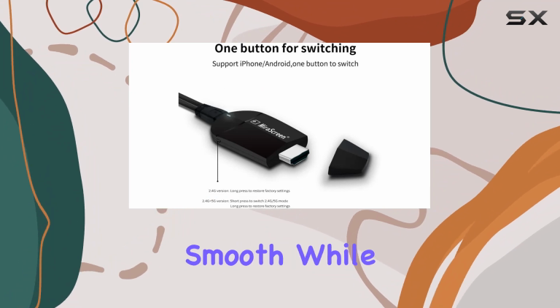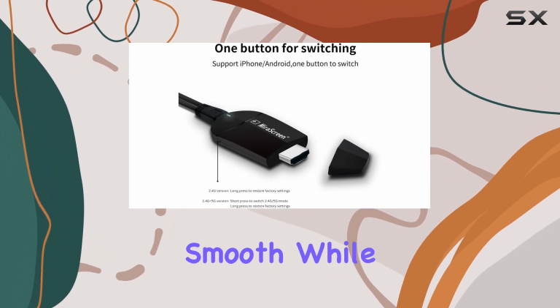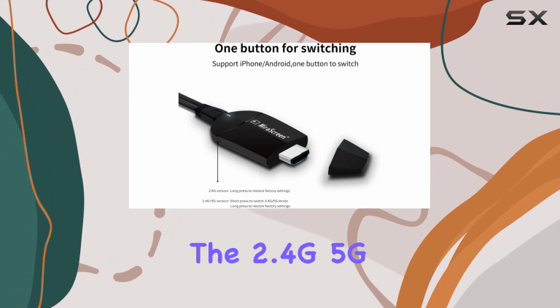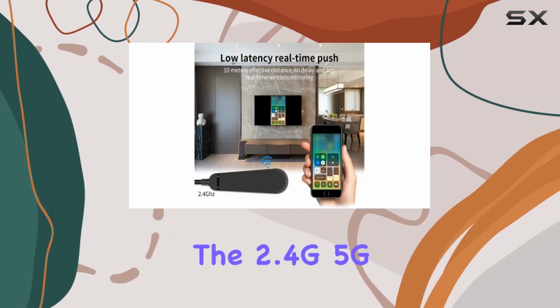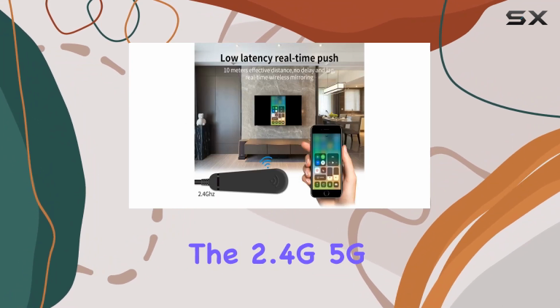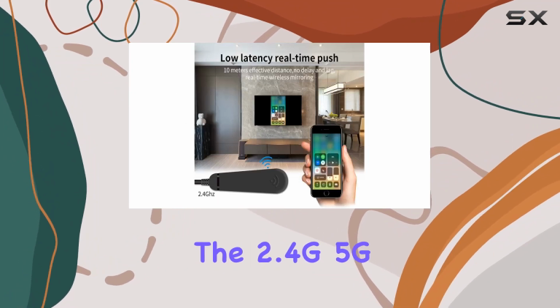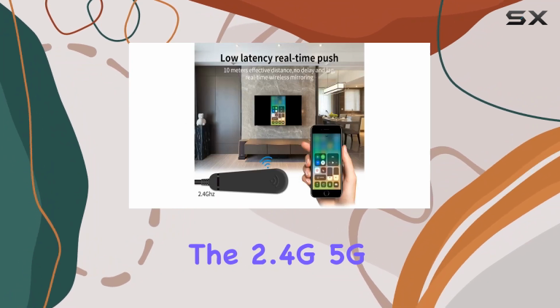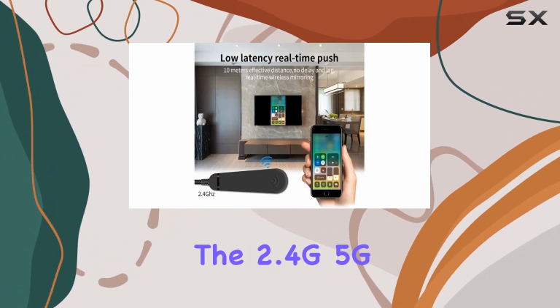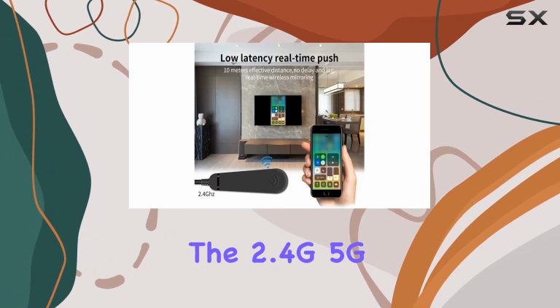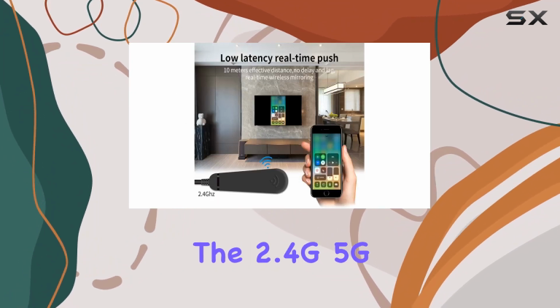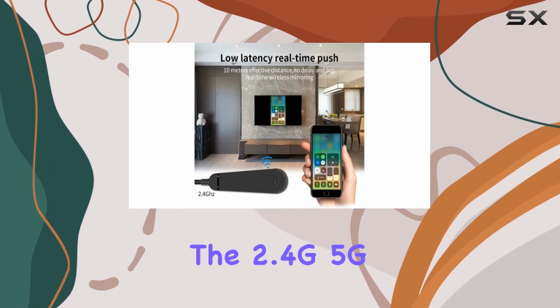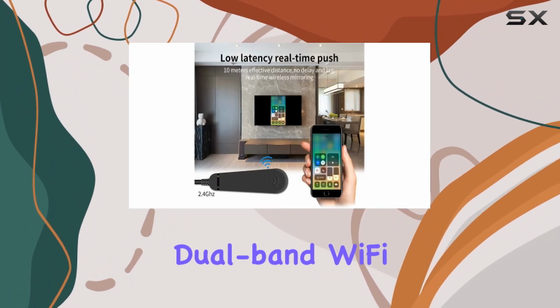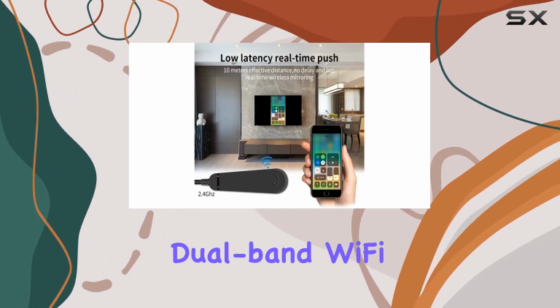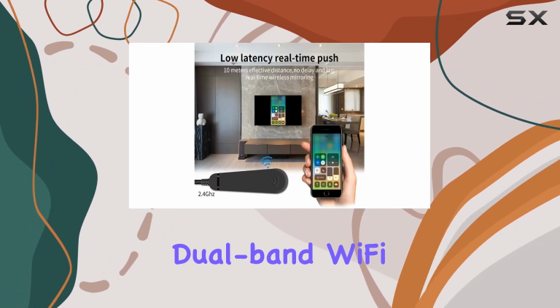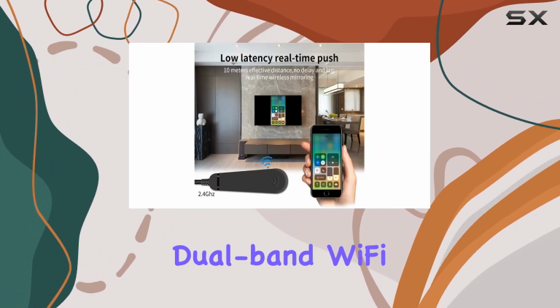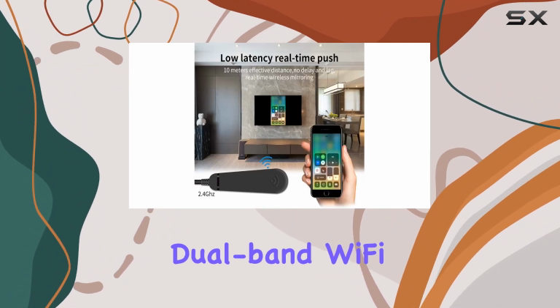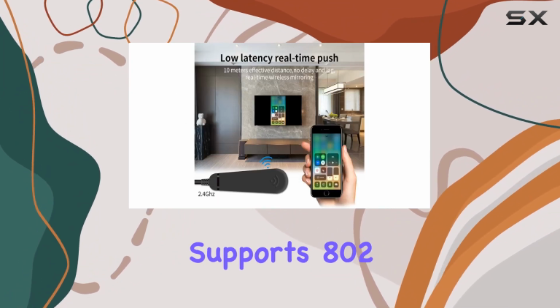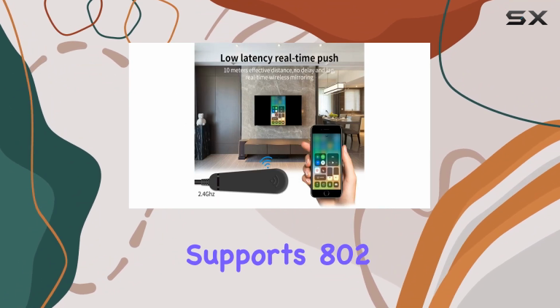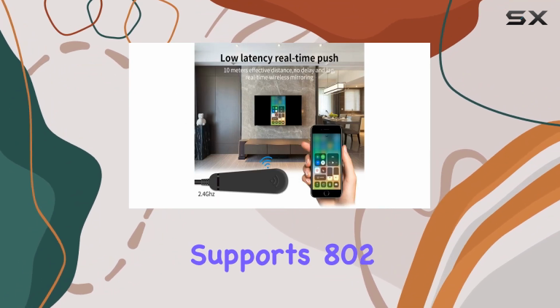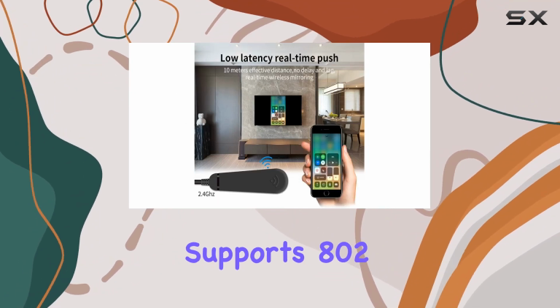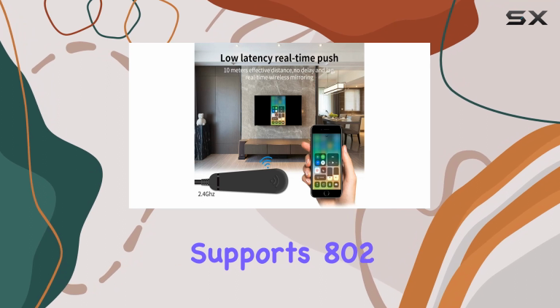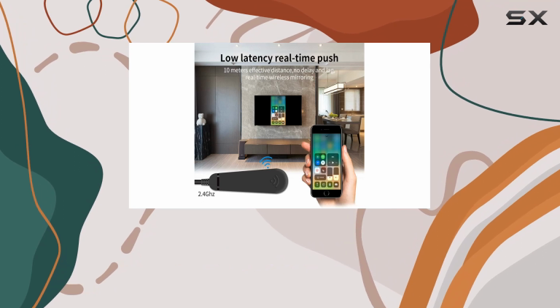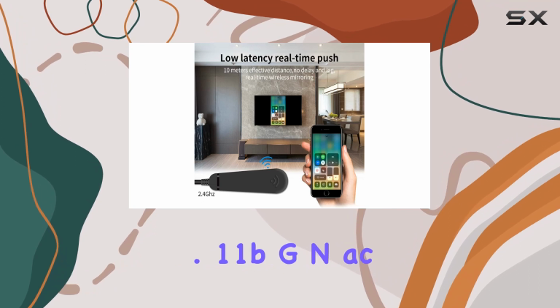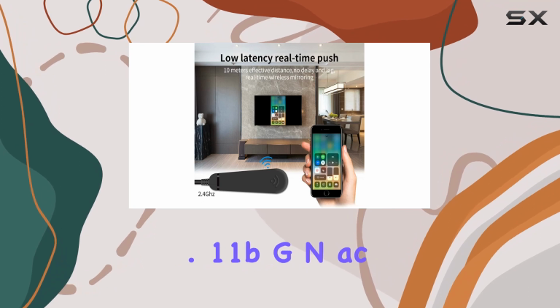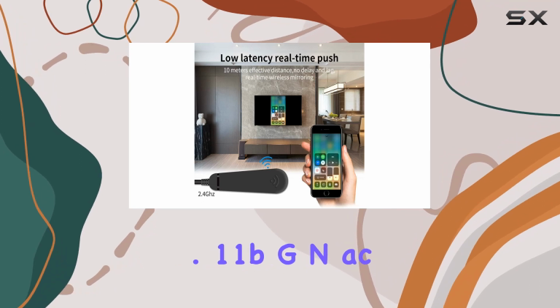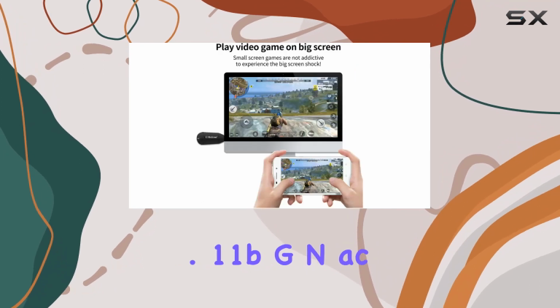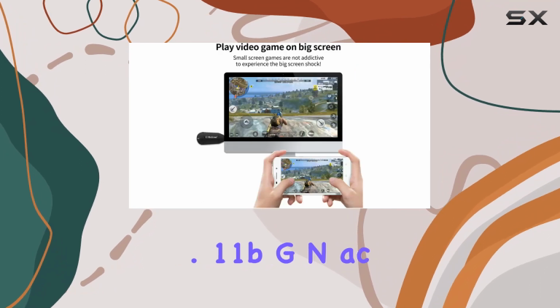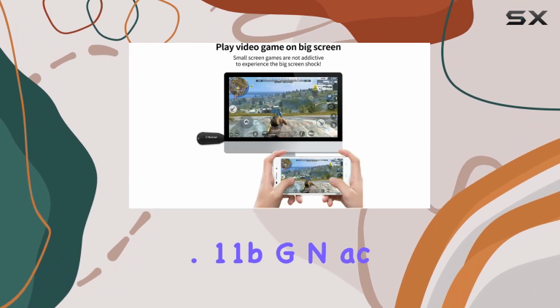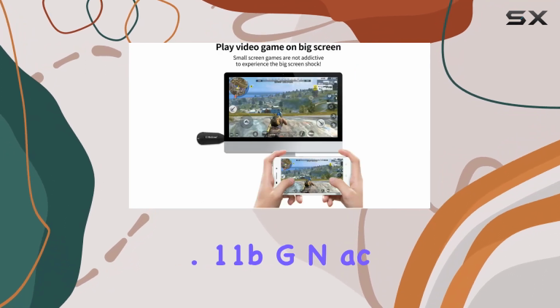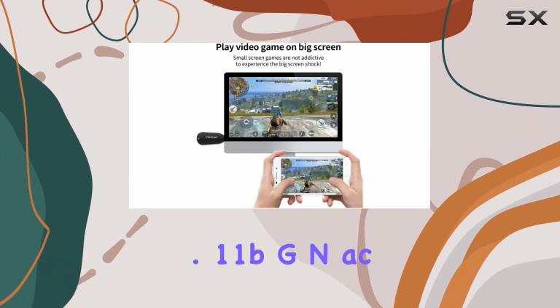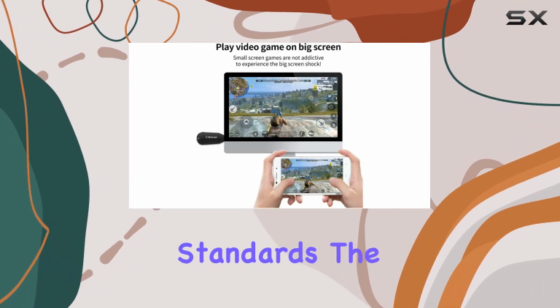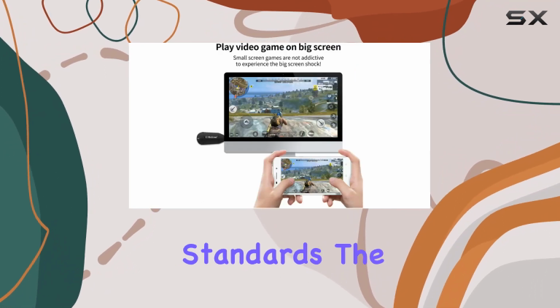The dual-core AM8272 1.6GHz CPU and 128MB DDR3 make multitasking smooth, while the 2.4G and 5G dual-band Wi-Fi supports 802.11 B/G/N/AC standards.